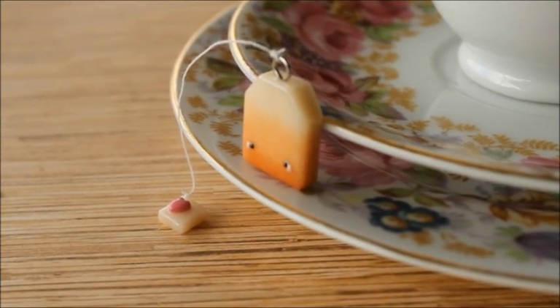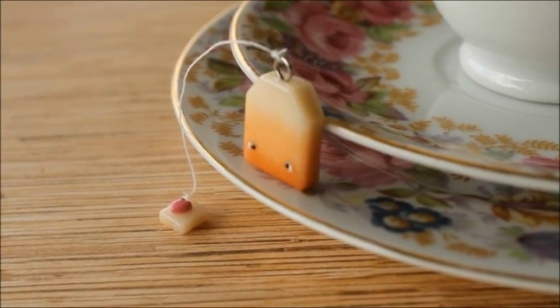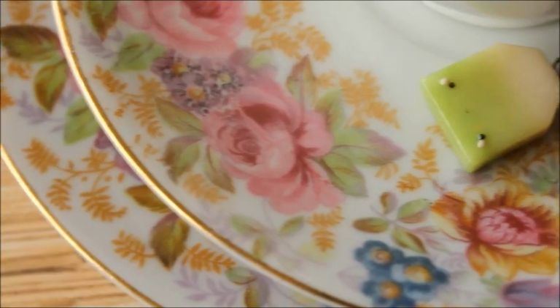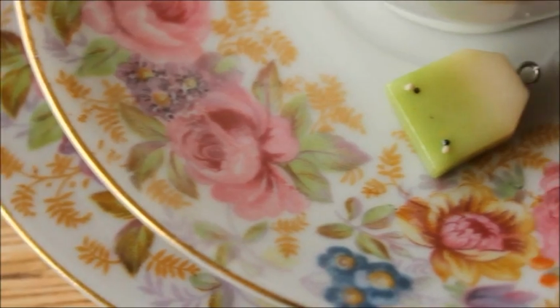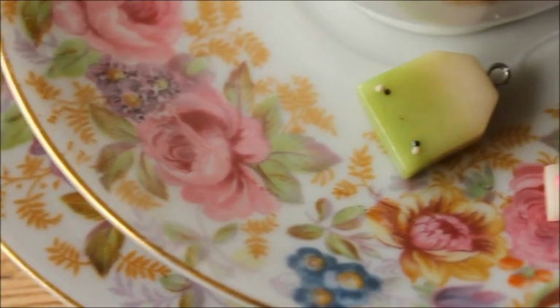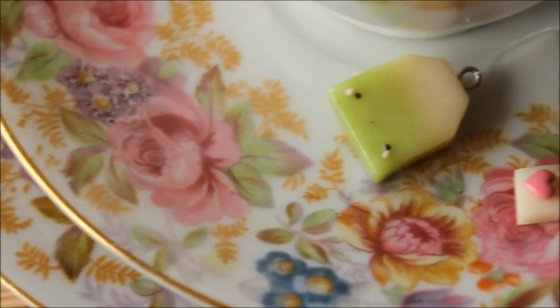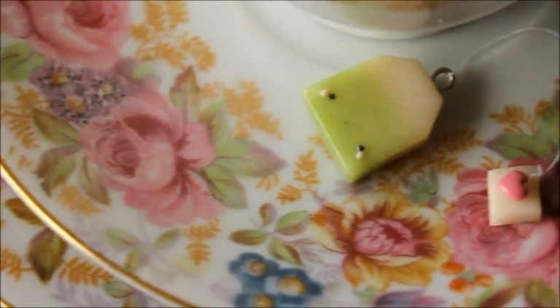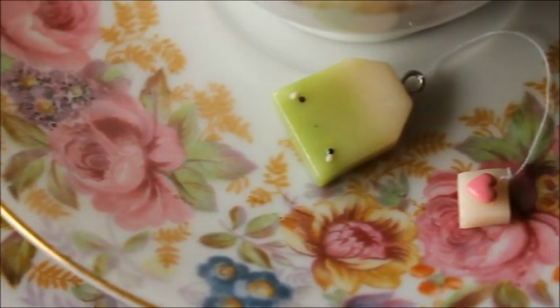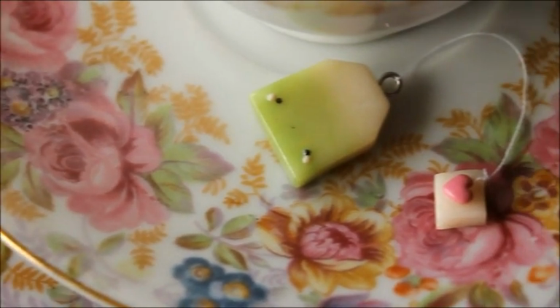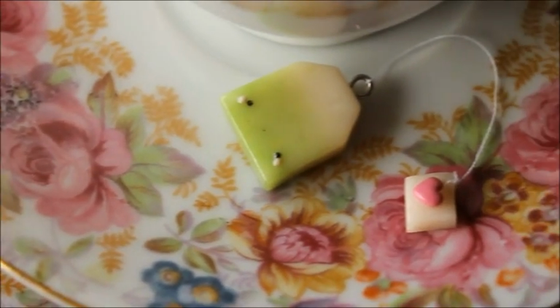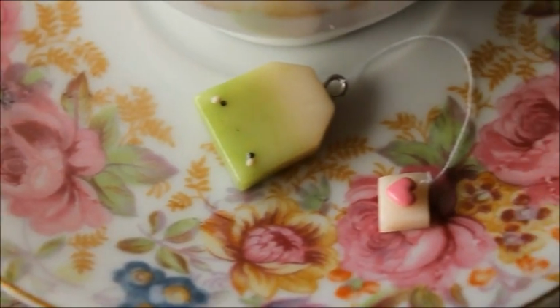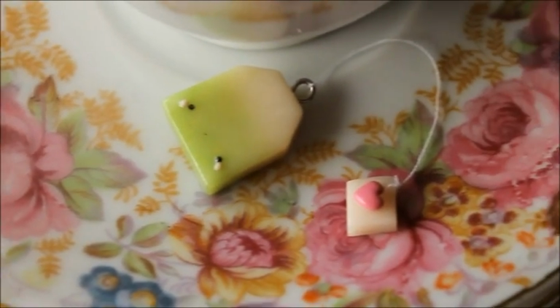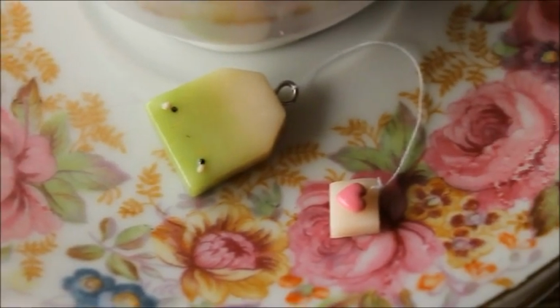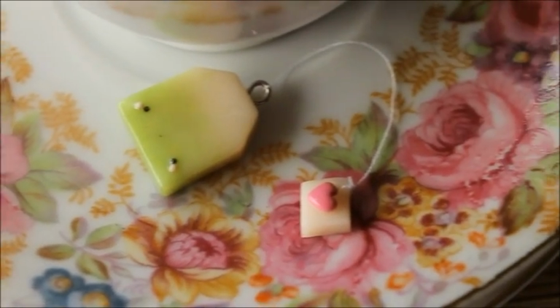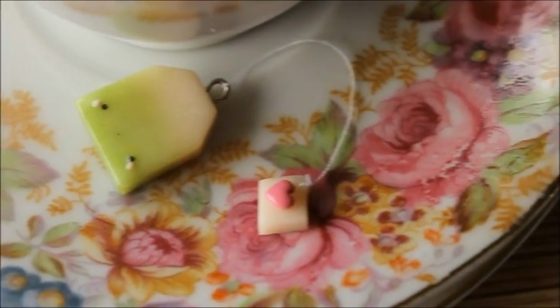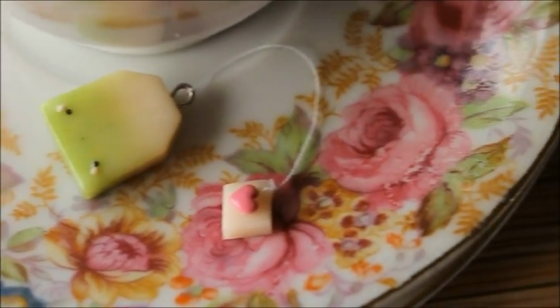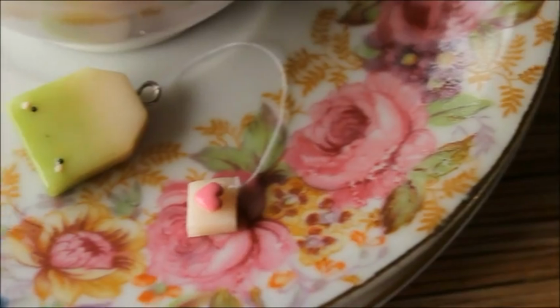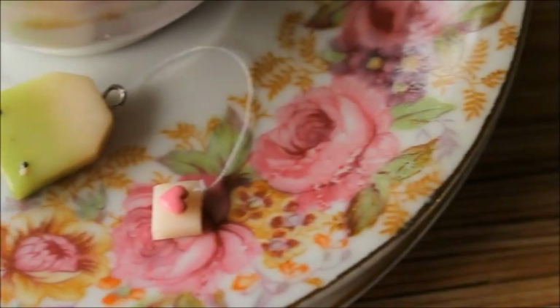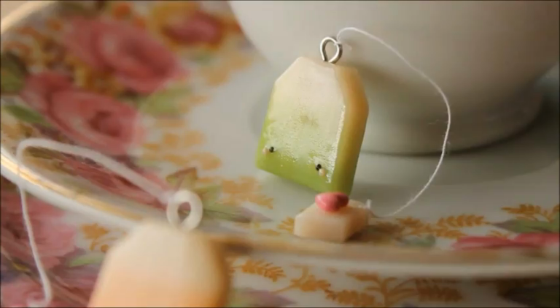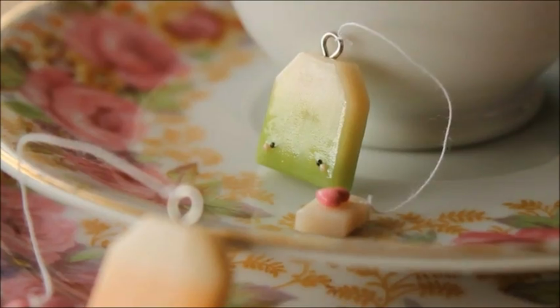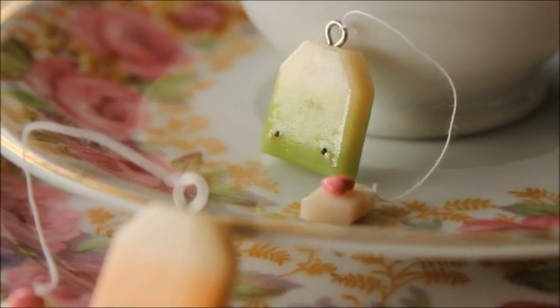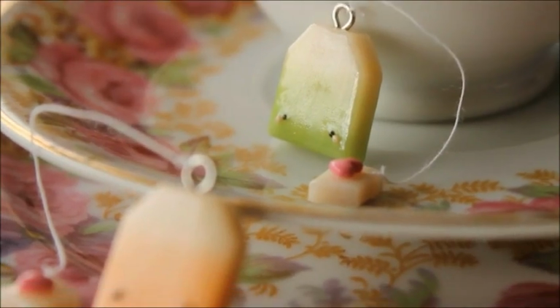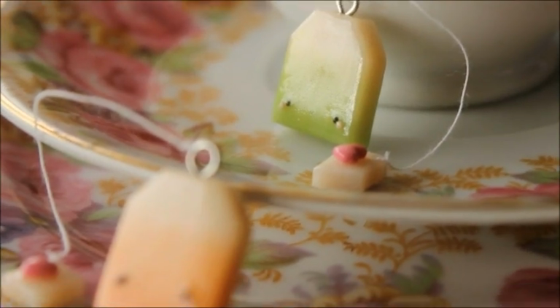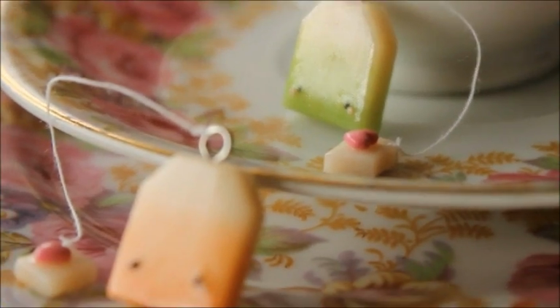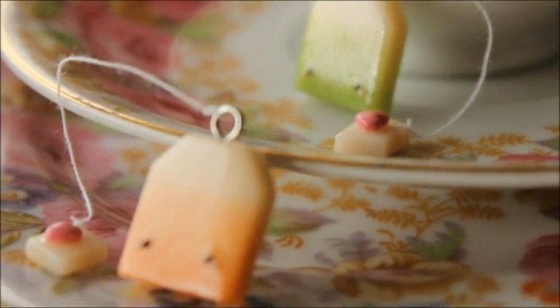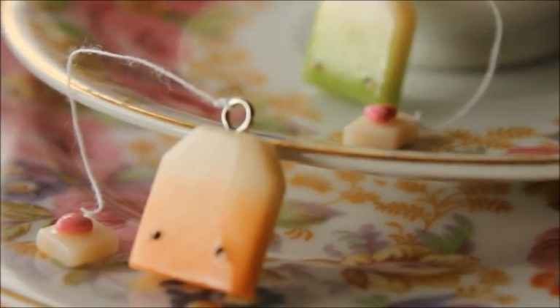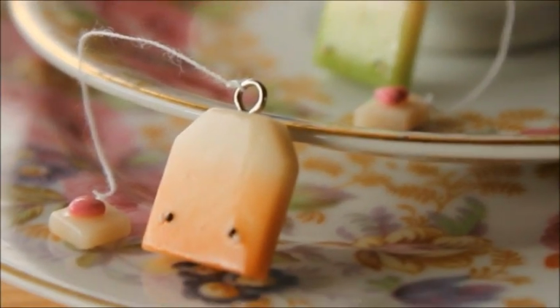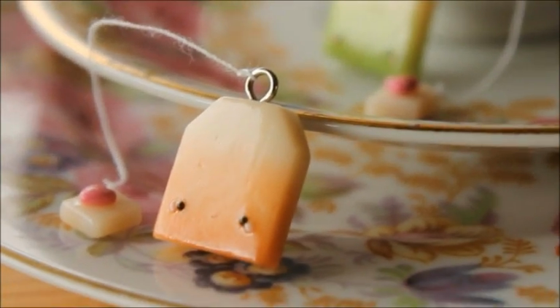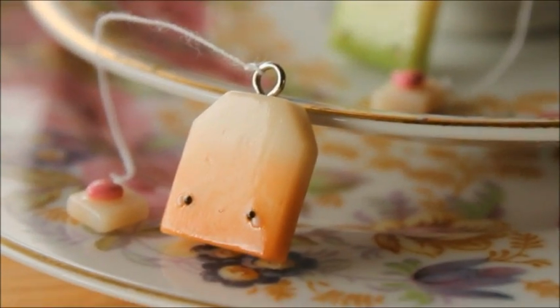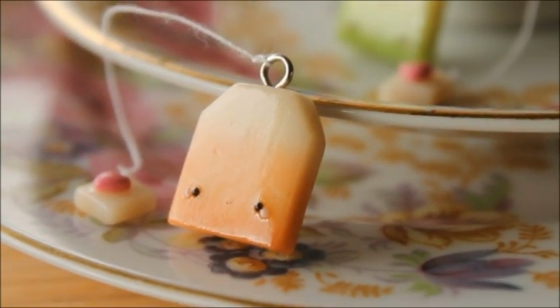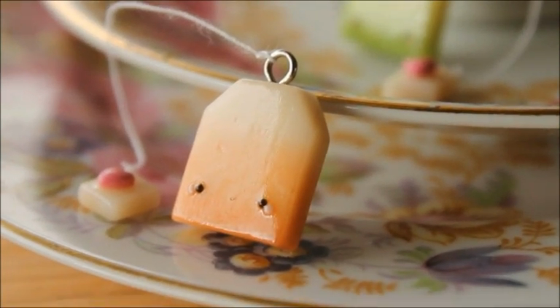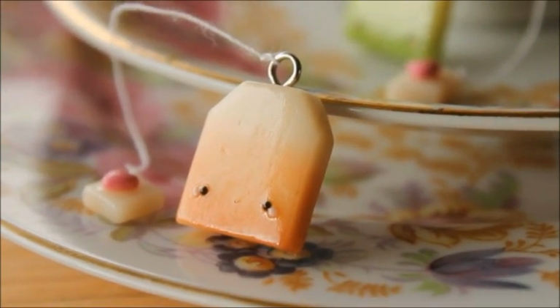Hi everyone, it's Rachel and today I'll be showing you how to make these adorable teabag charms out of polymer clay. So let's get started.